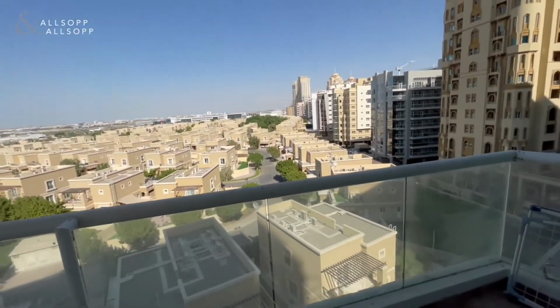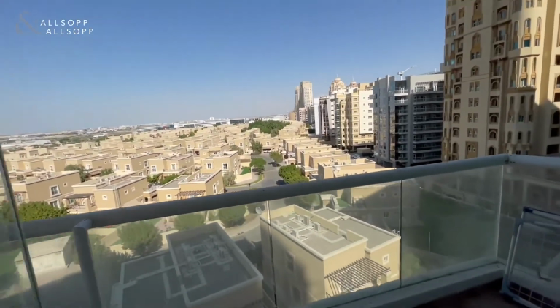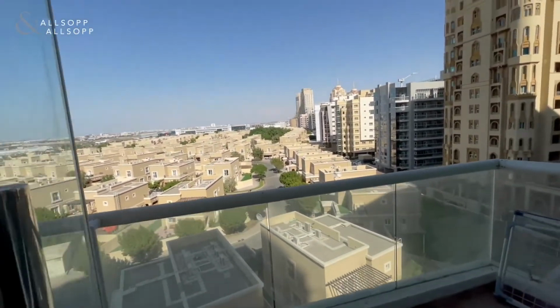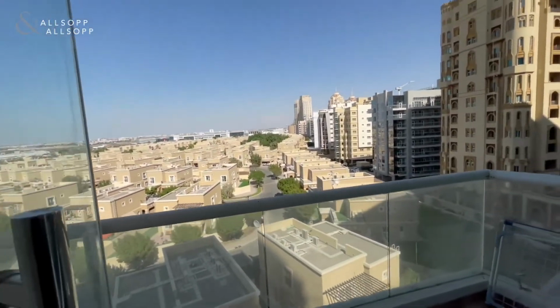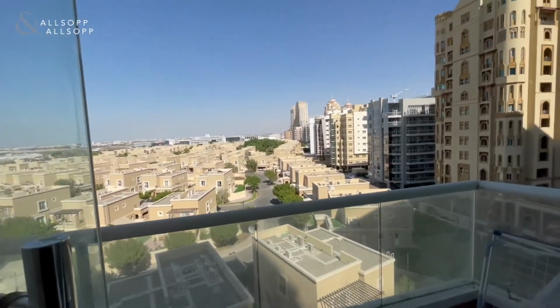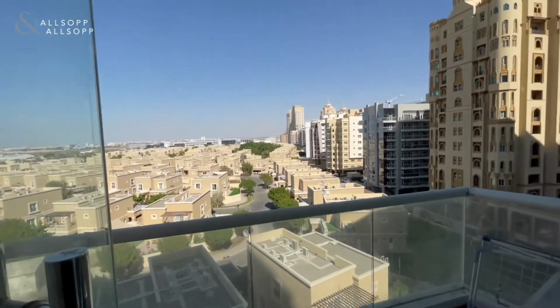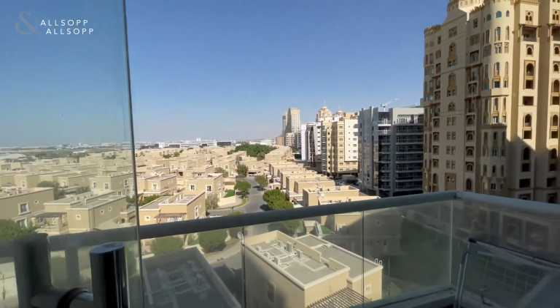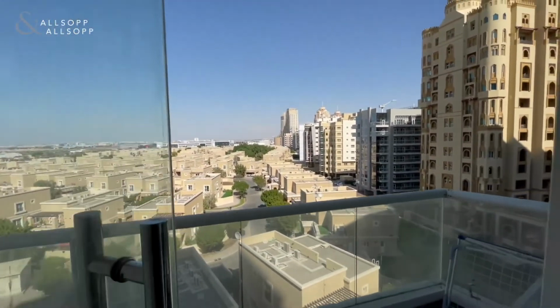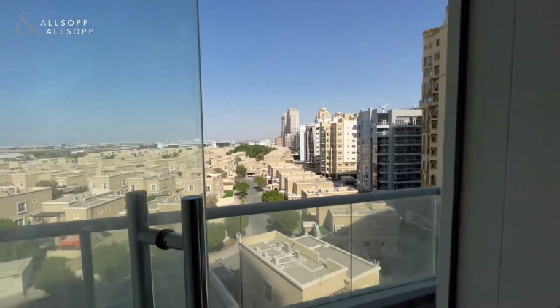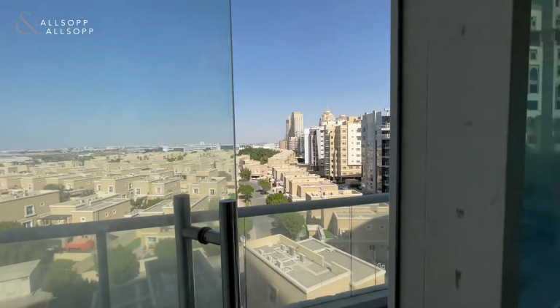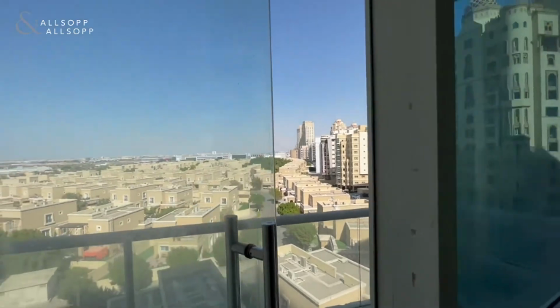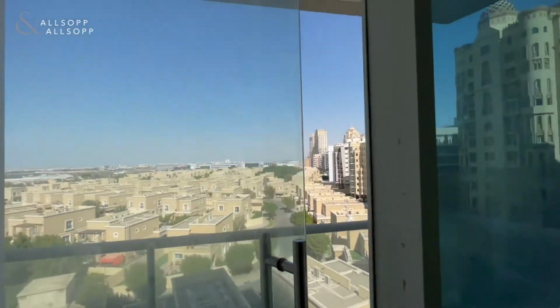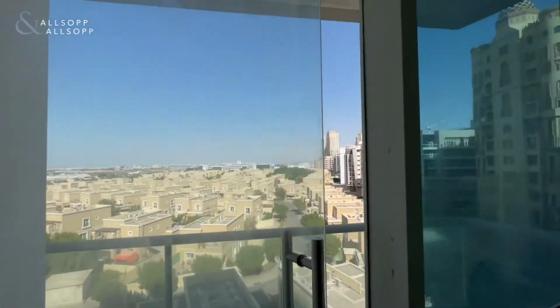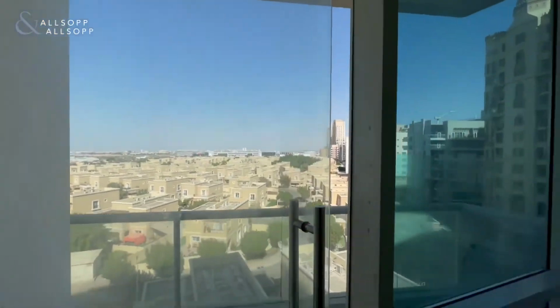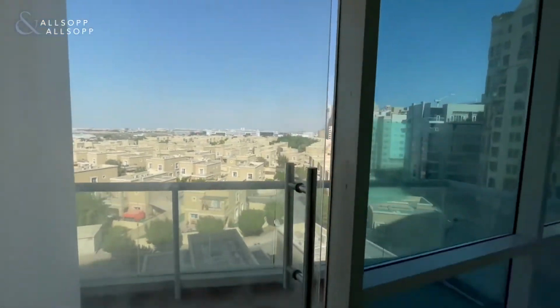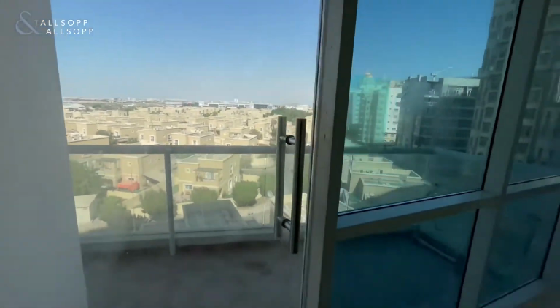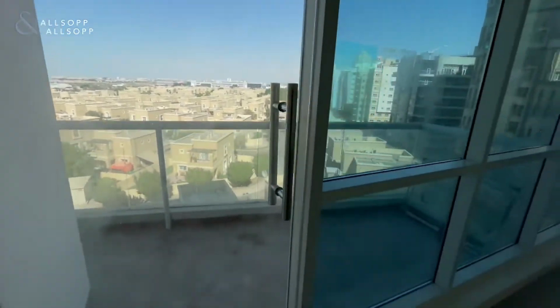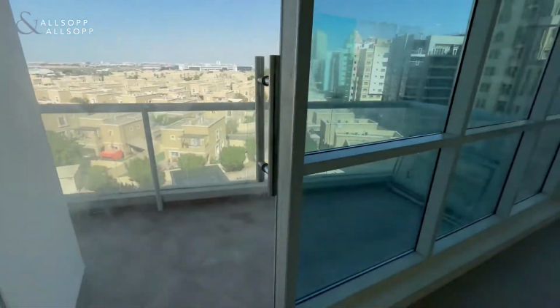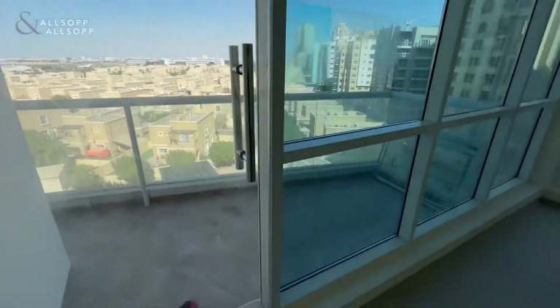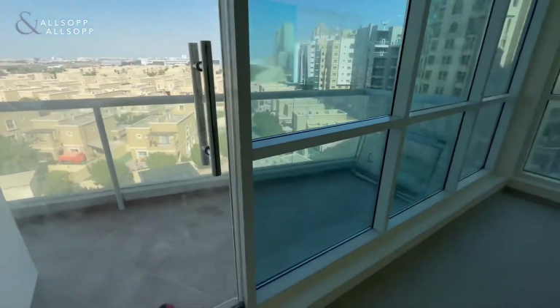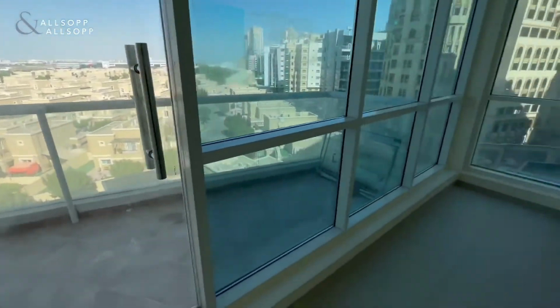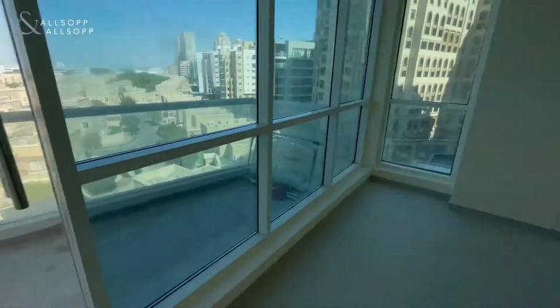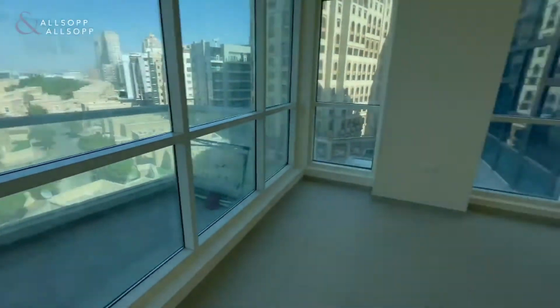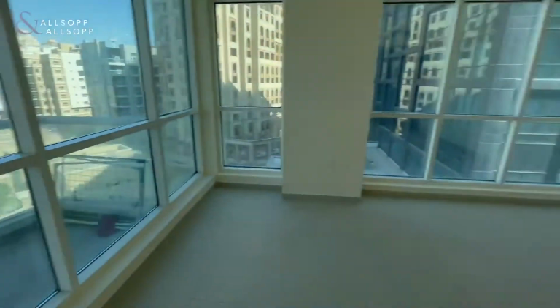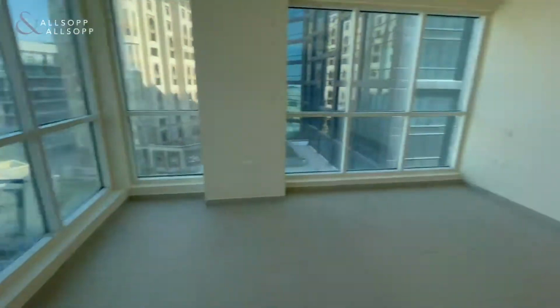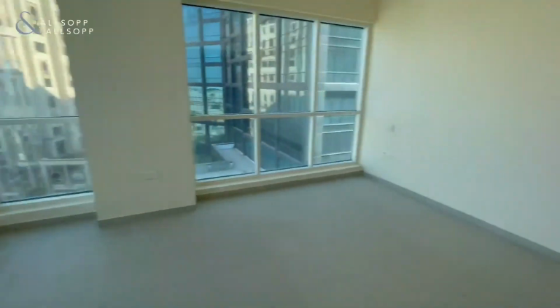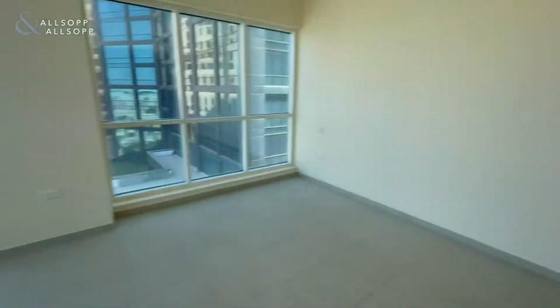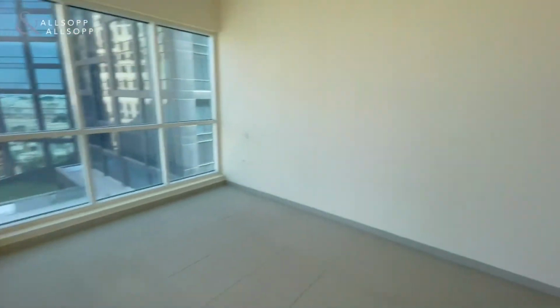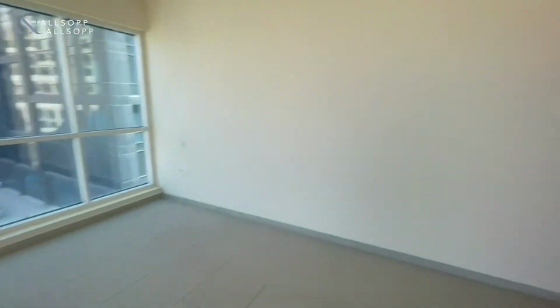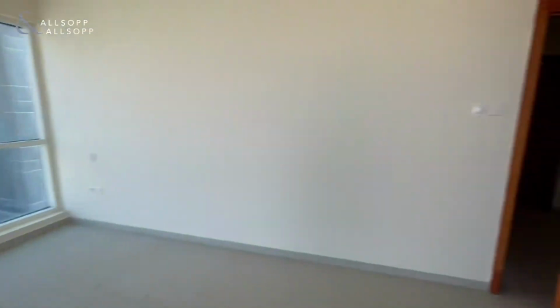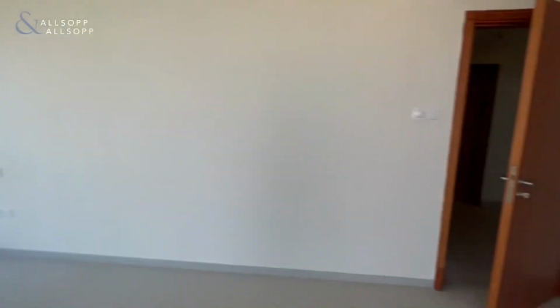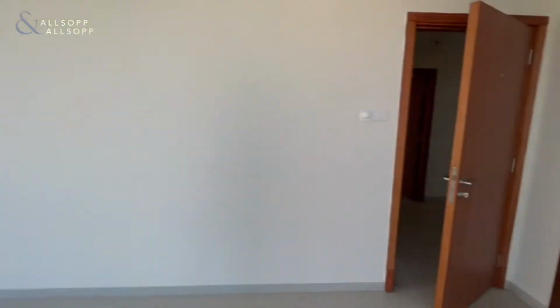If you're interested in this property or any other property in Dubai Silicon Oasis for sale or rent, please contact me.